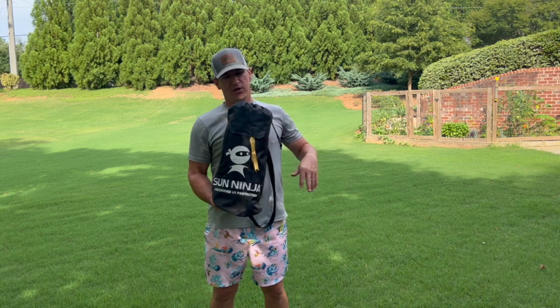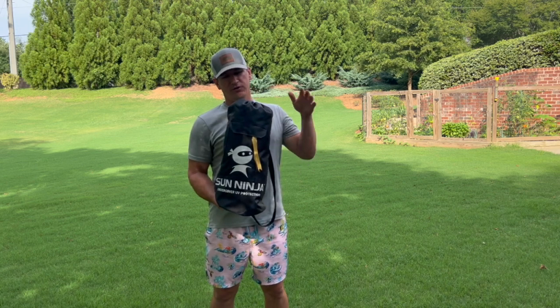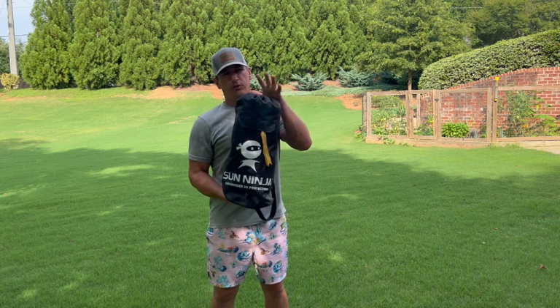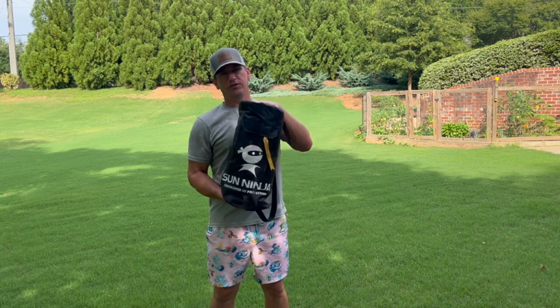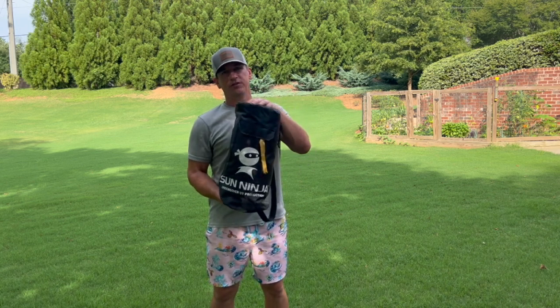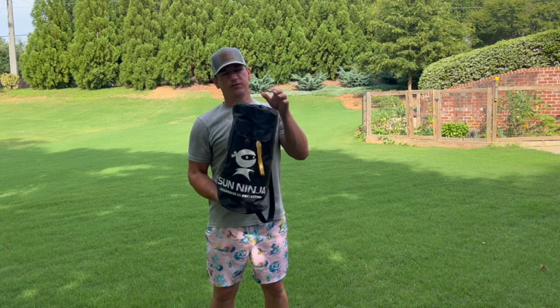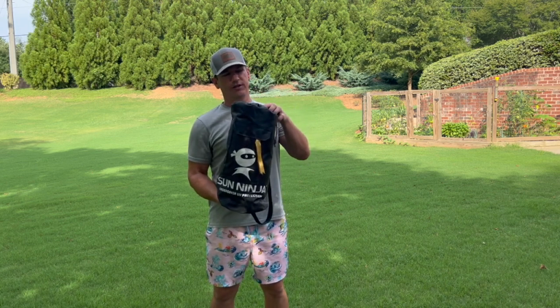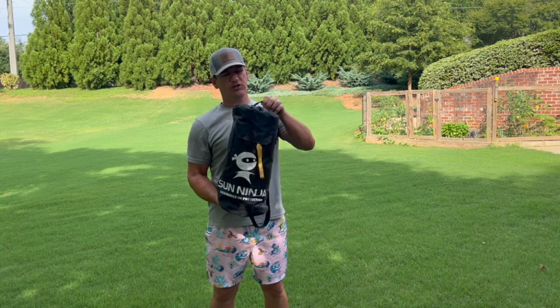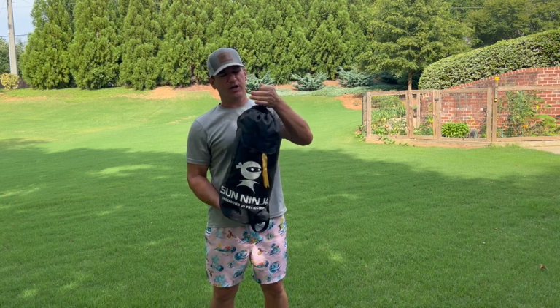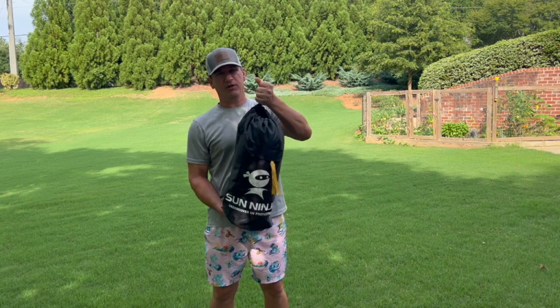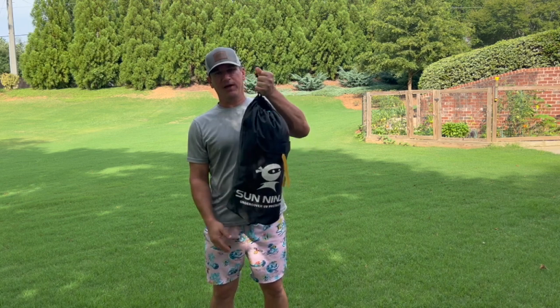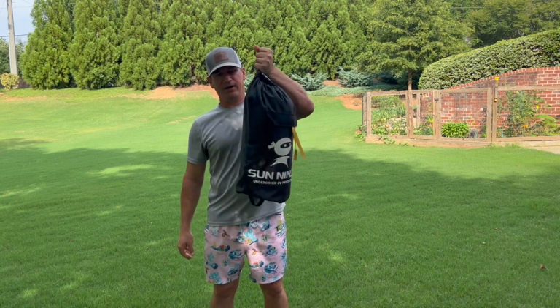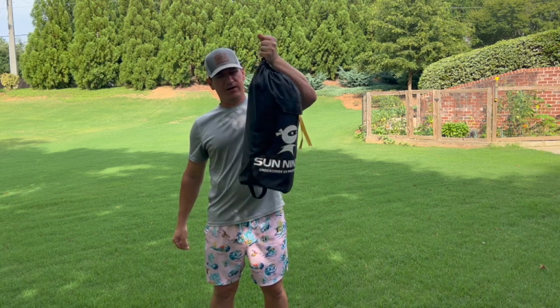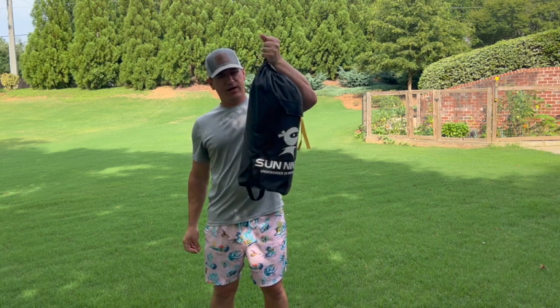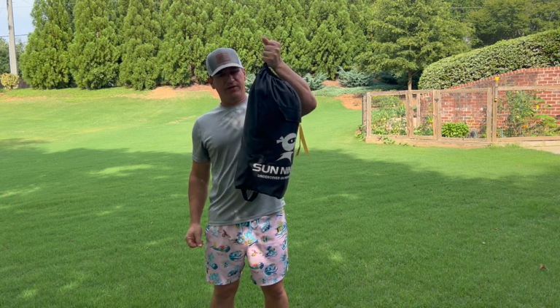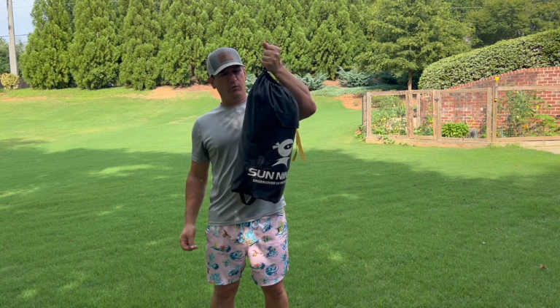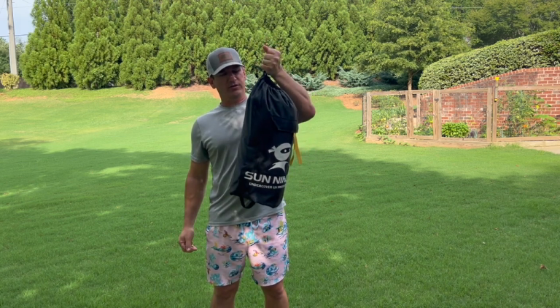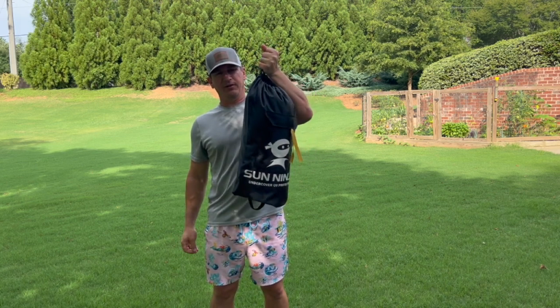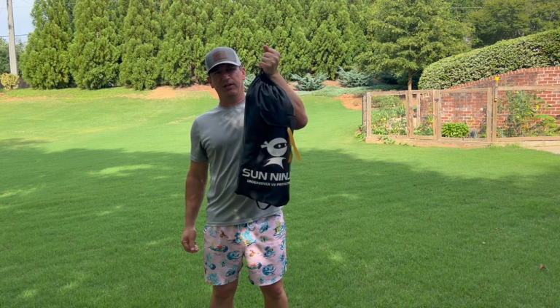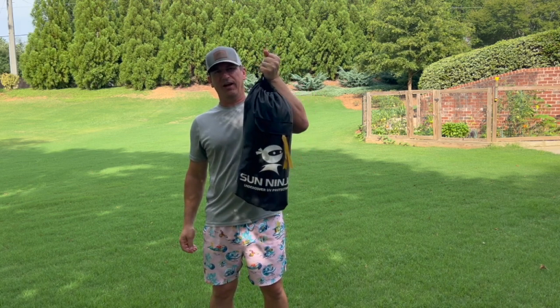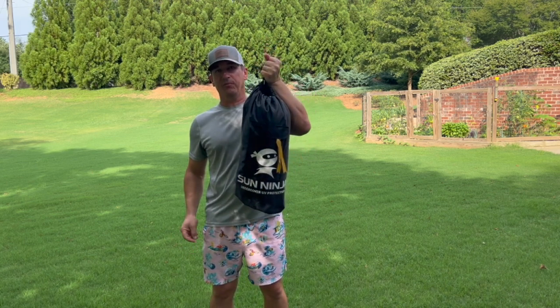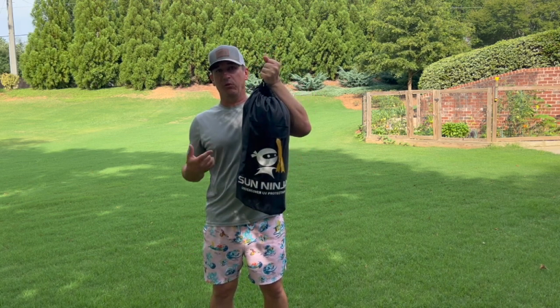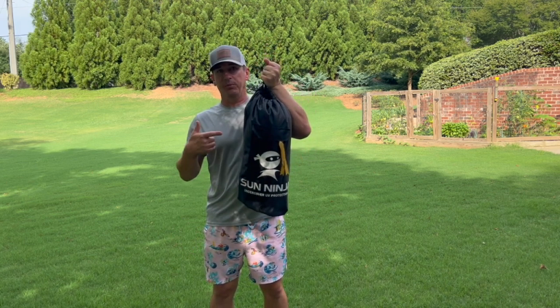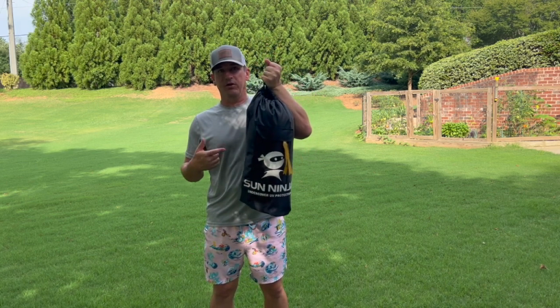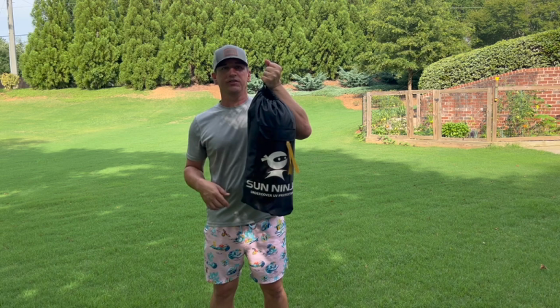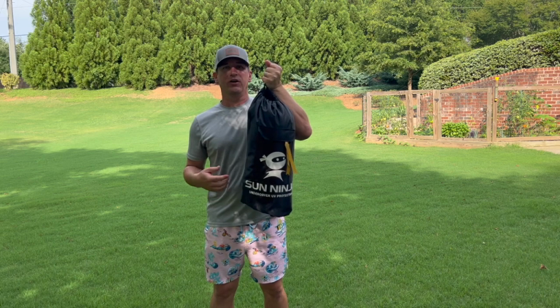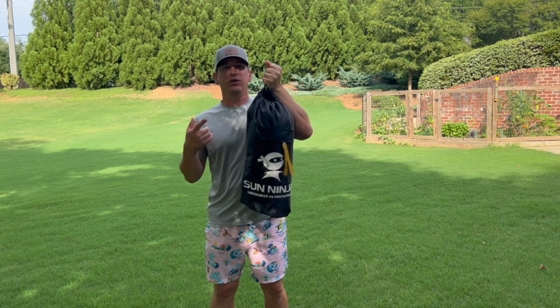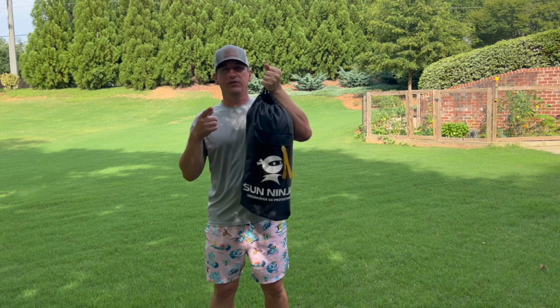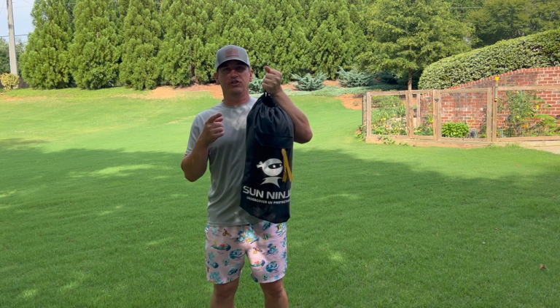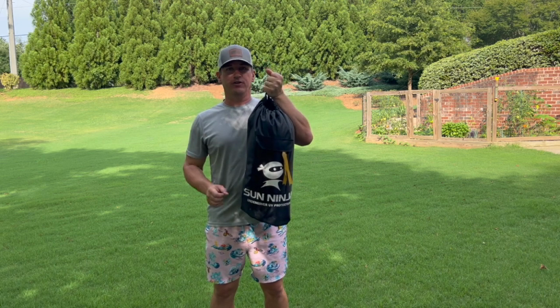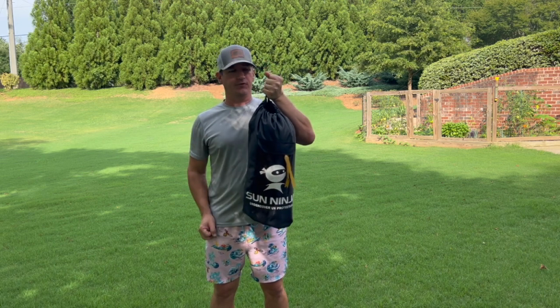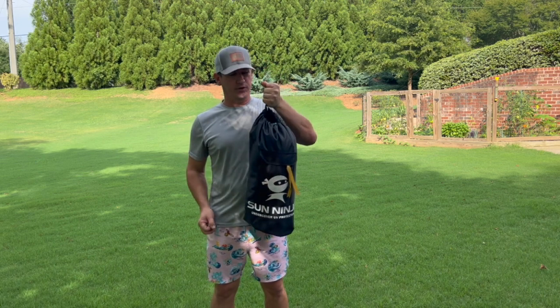So this is the Sun Ninja. It comes in a bag. I think it weighs about 10 pounds but I will put it on a scale to check just for you.